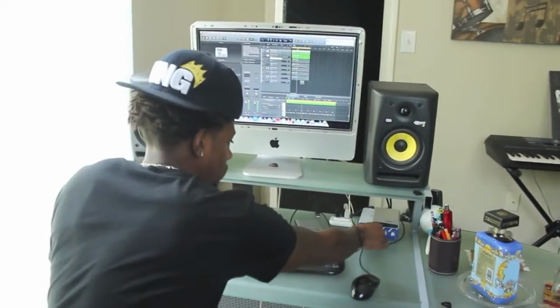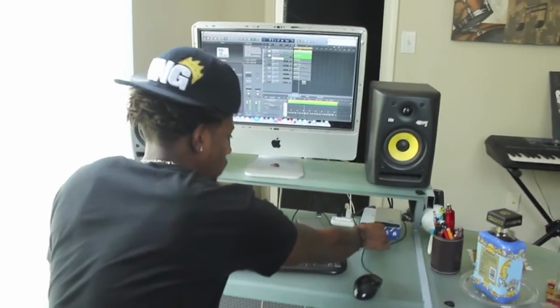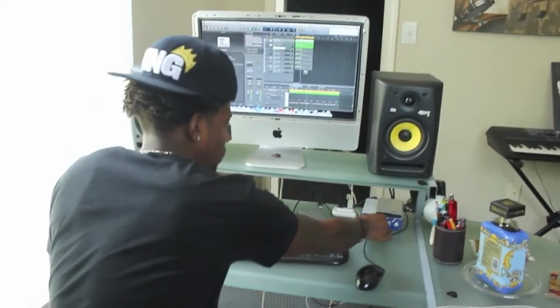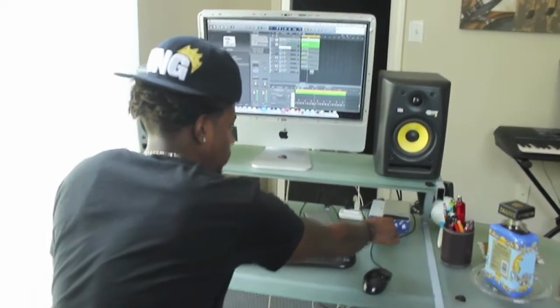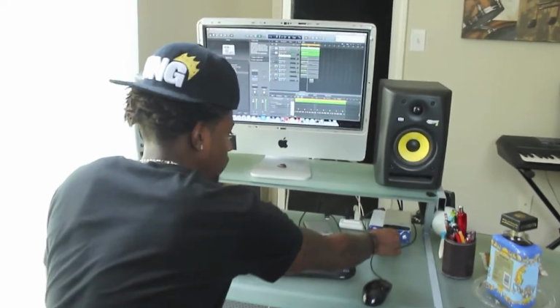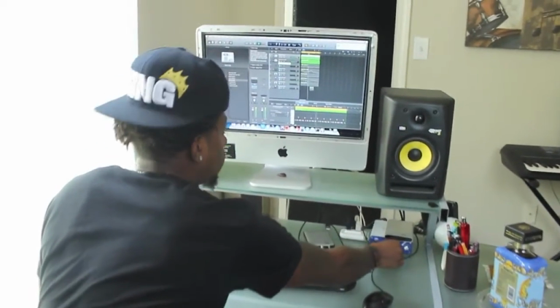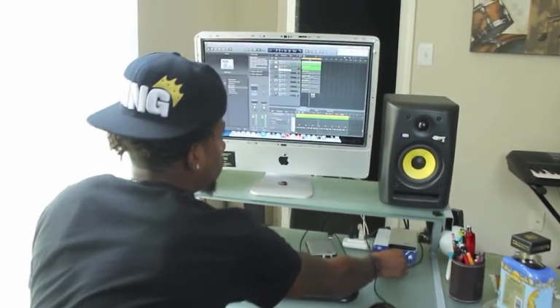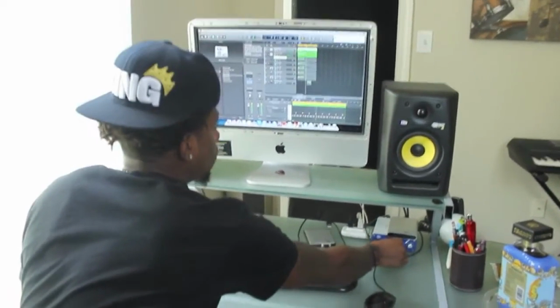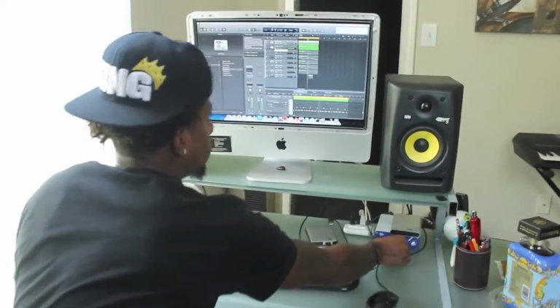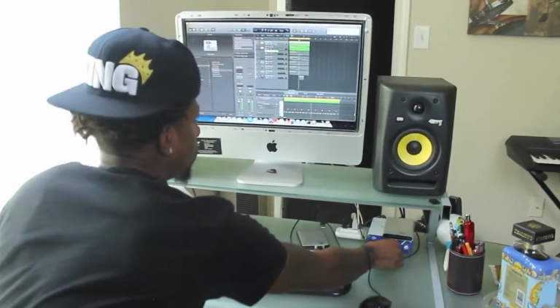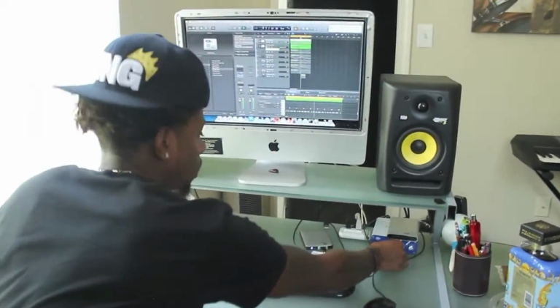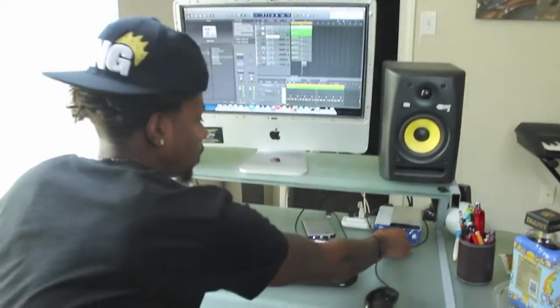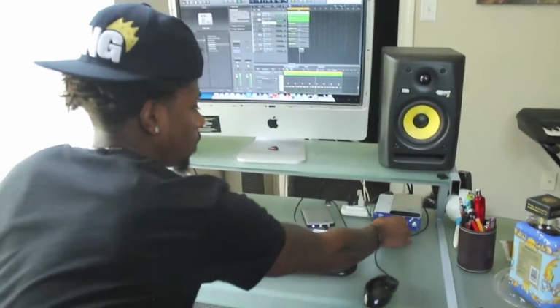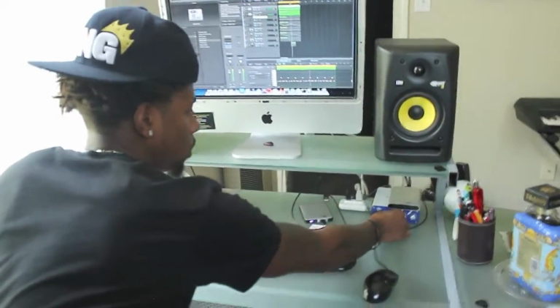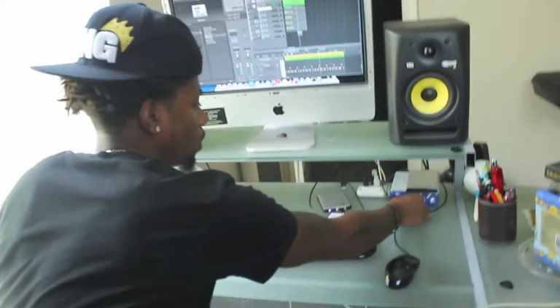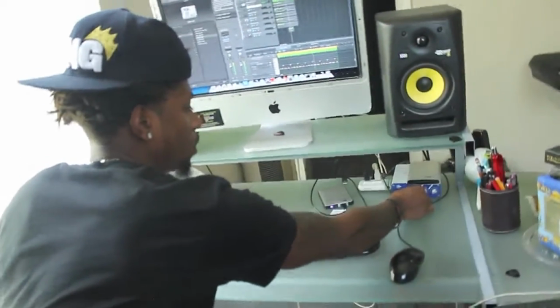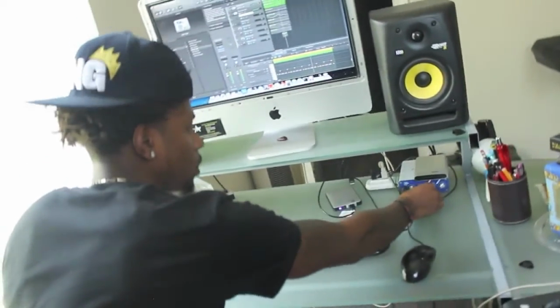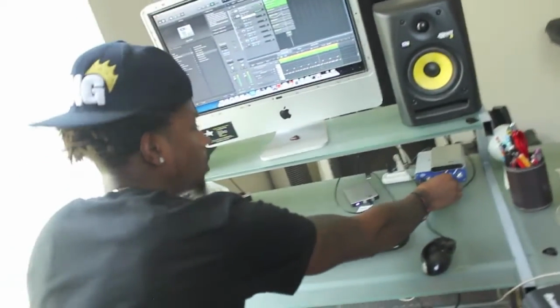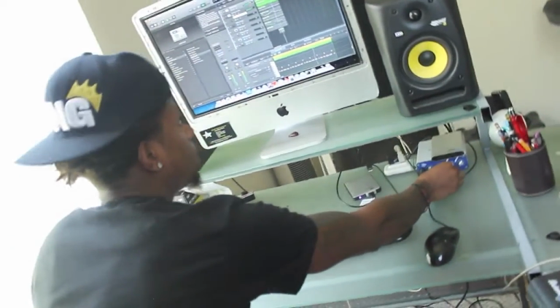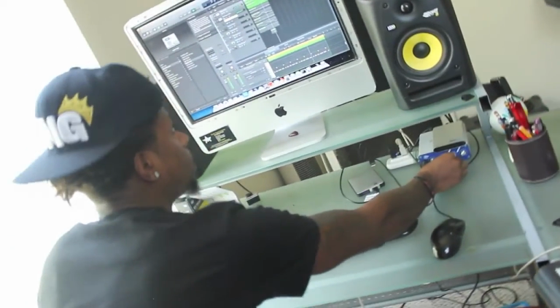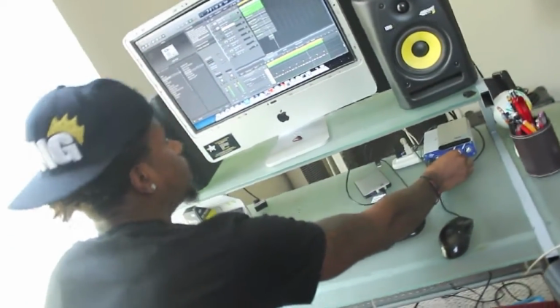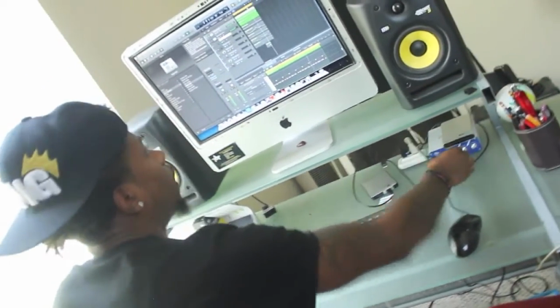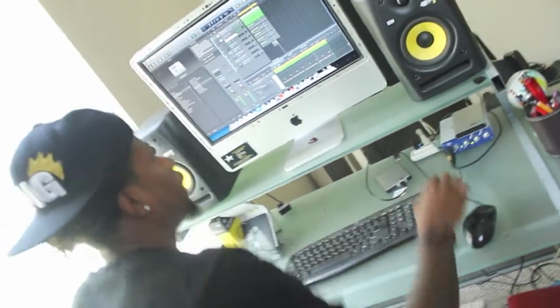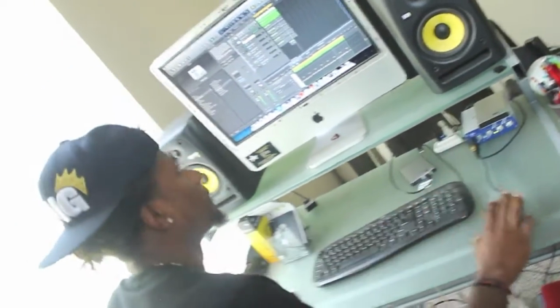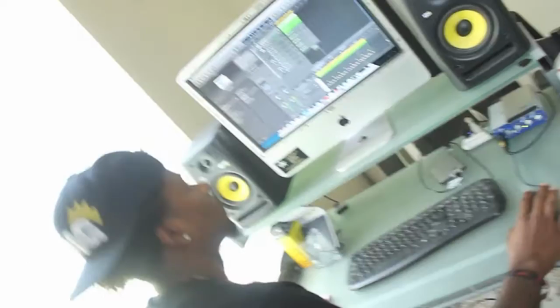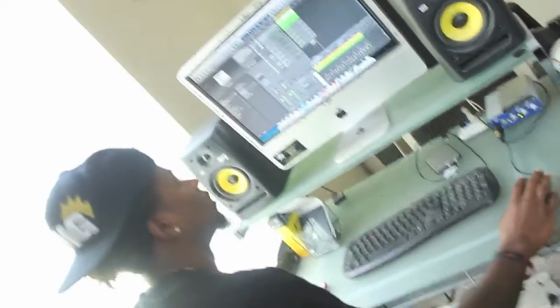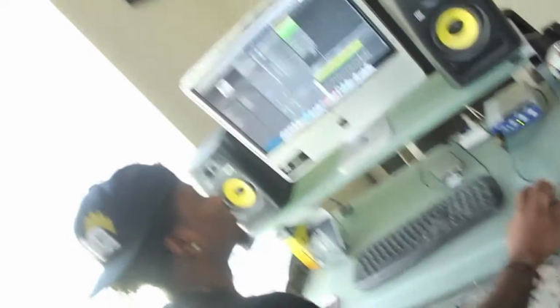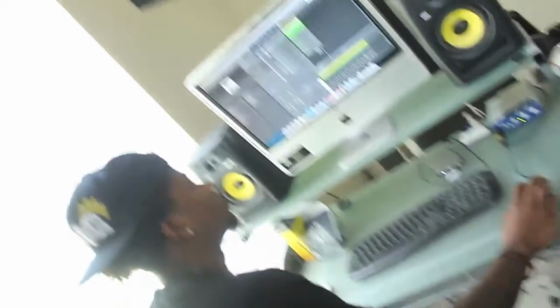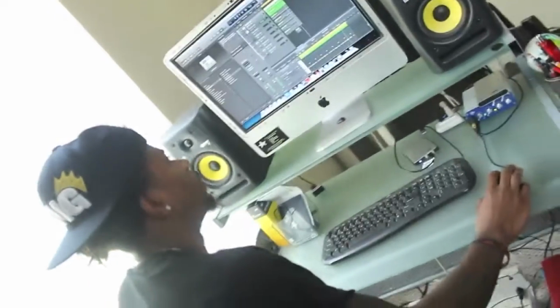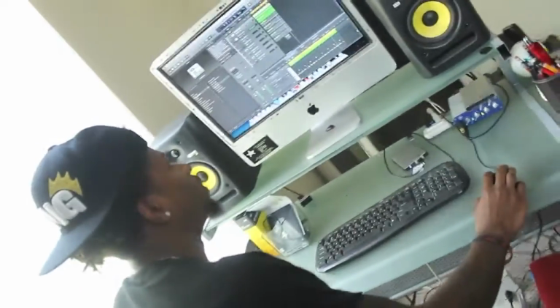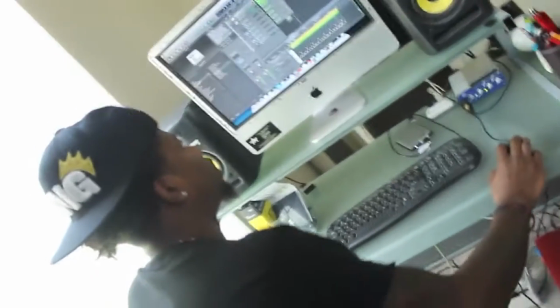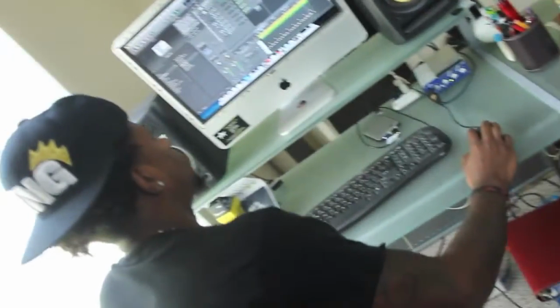Start with our percussion element — little drums. Turn it up a little bit for y'all. Alright, bring us in here.